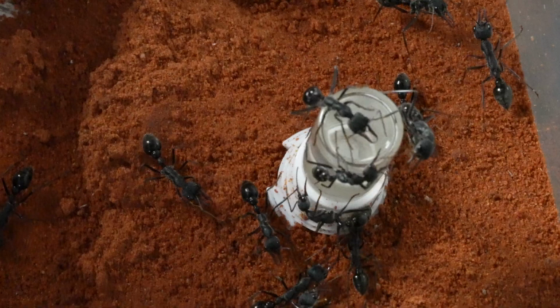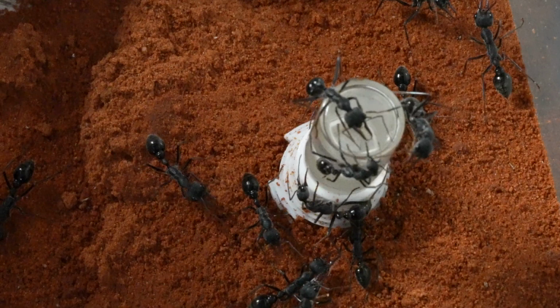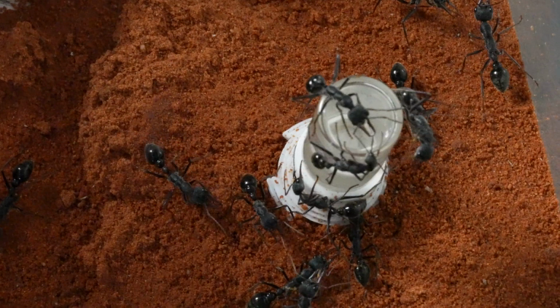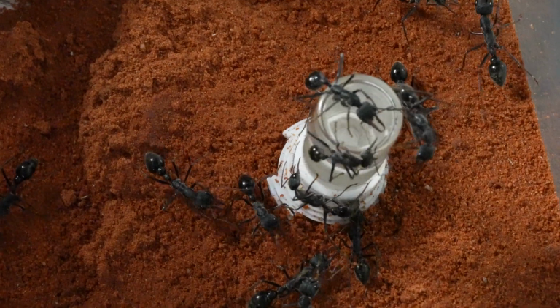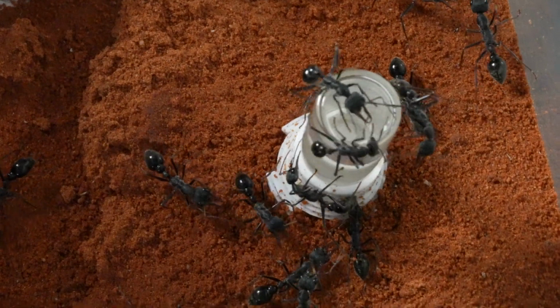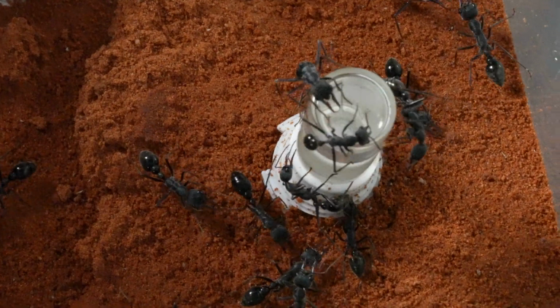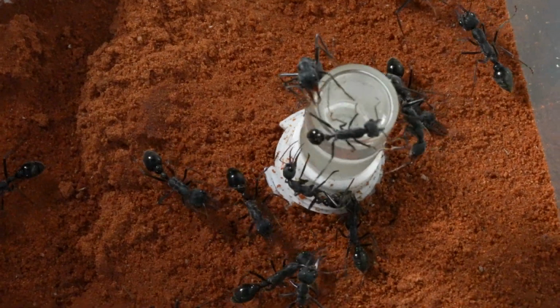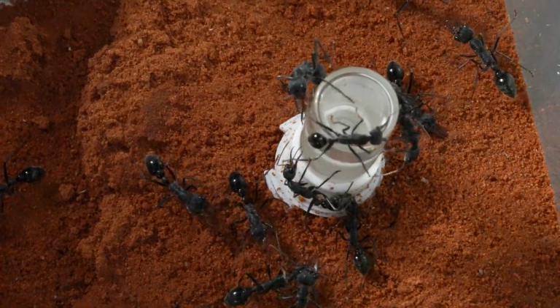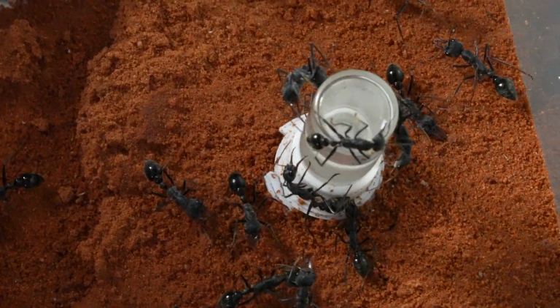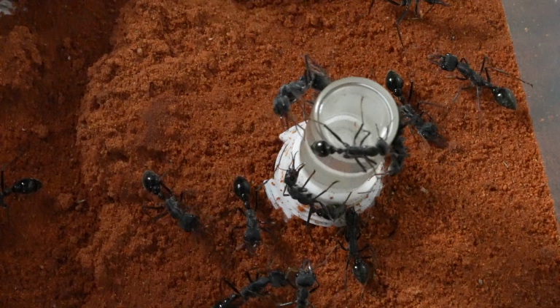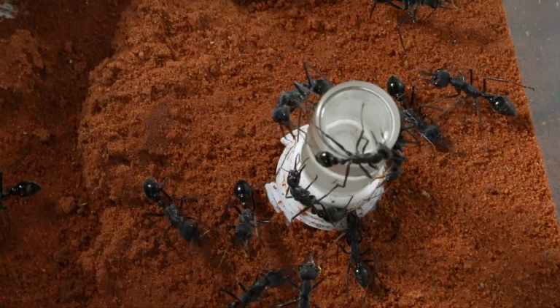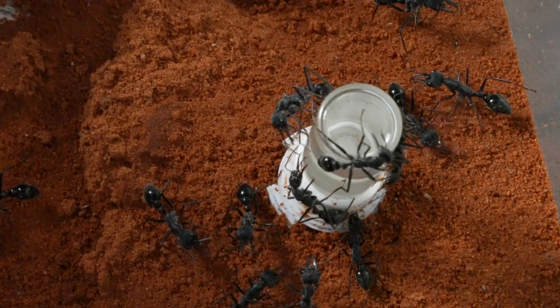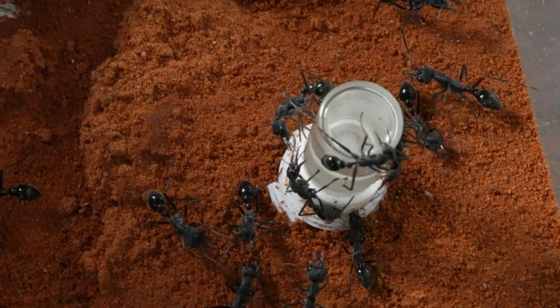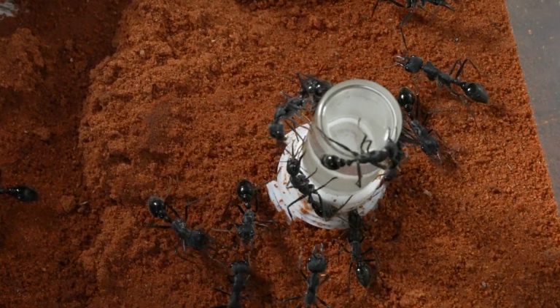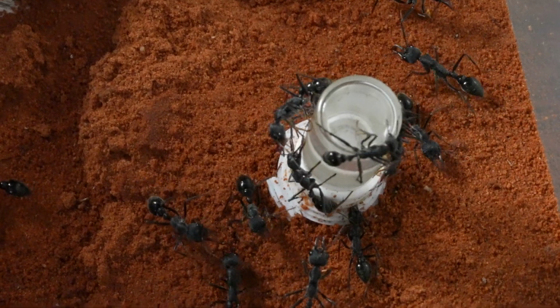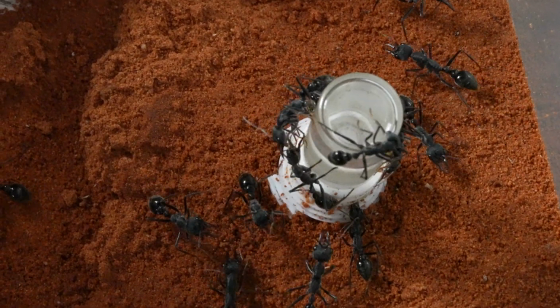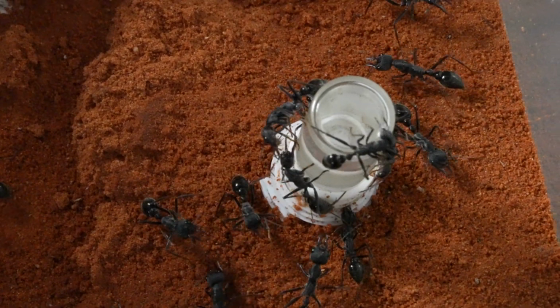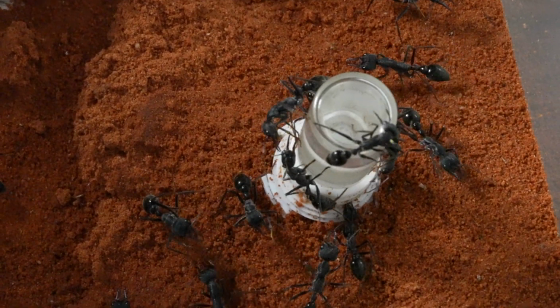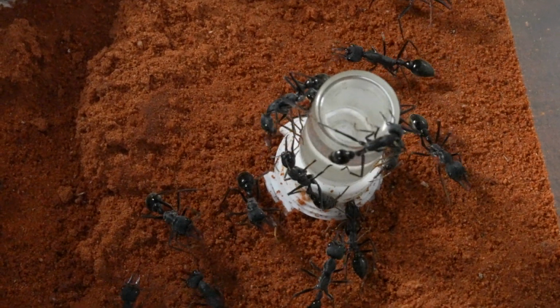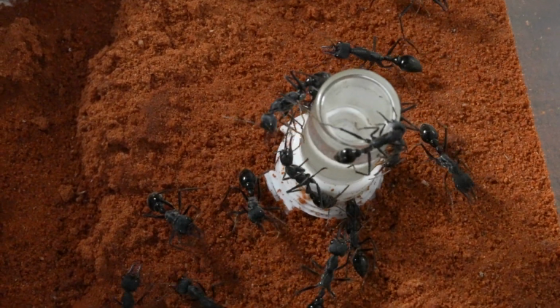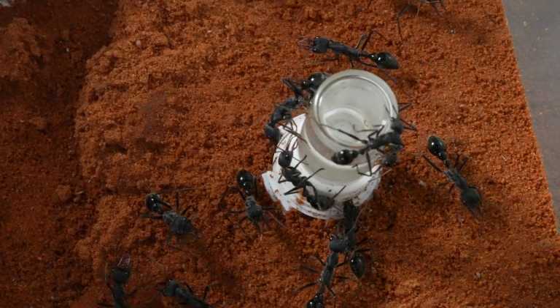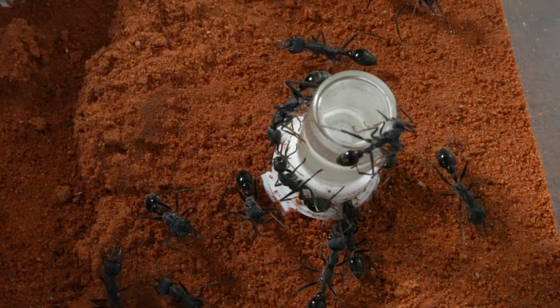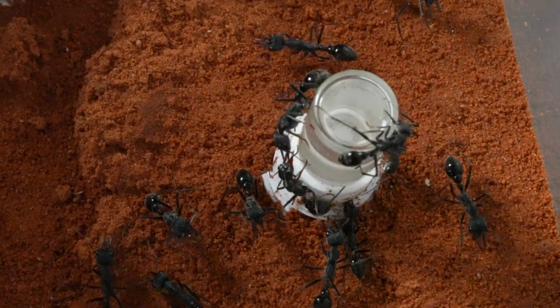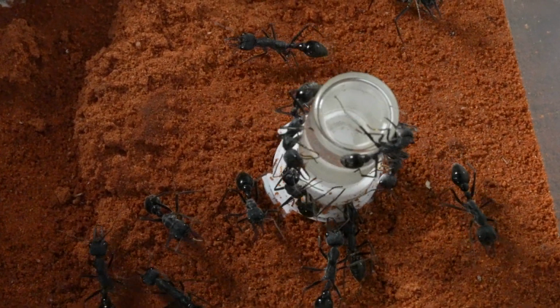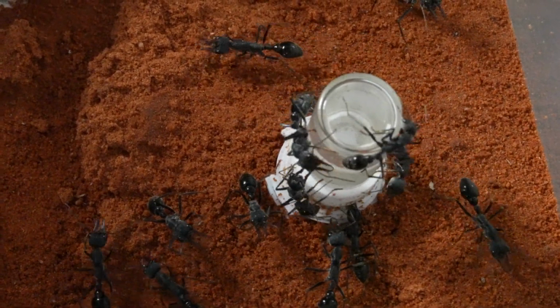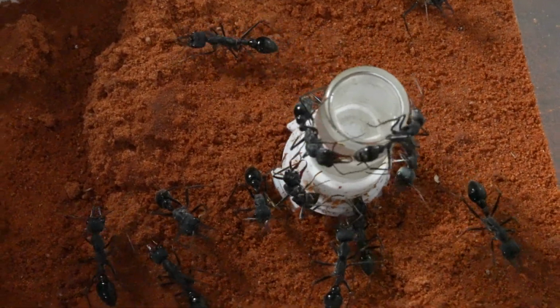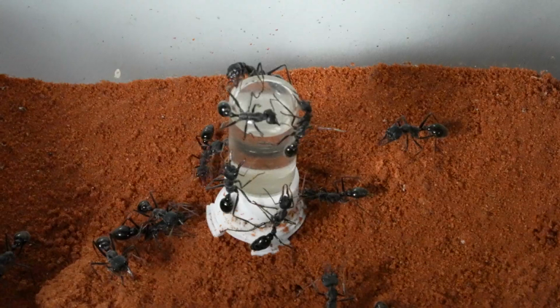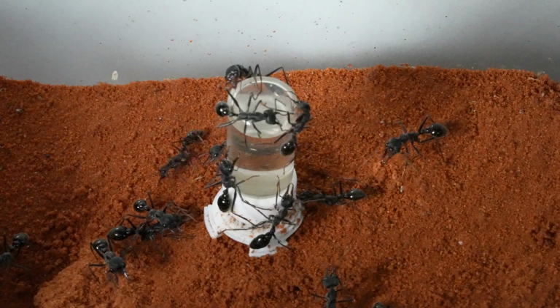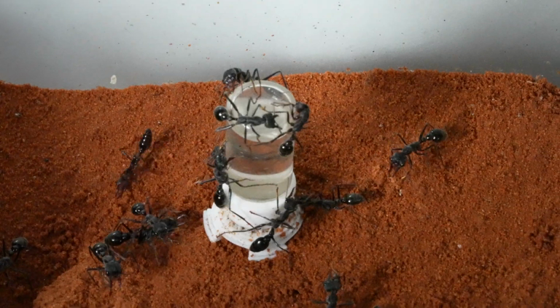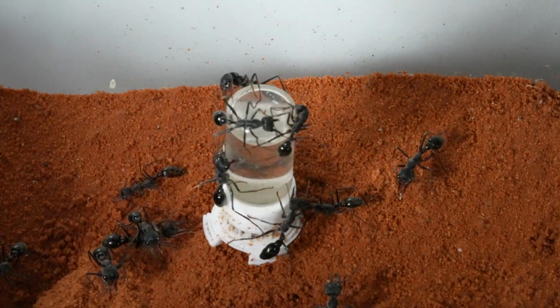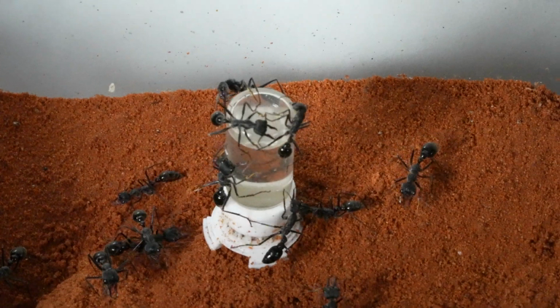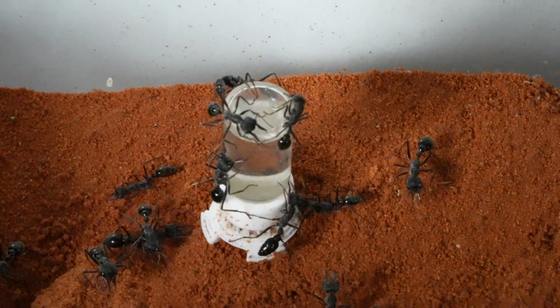However, if I place any random object into their nest — like this water feeder — watch them attack it immediately.